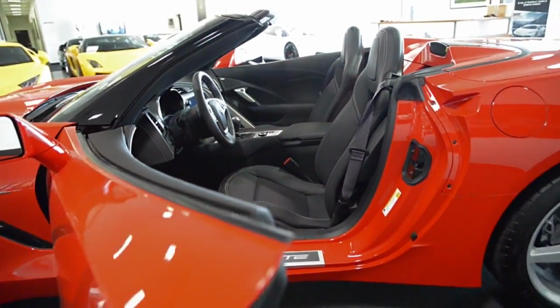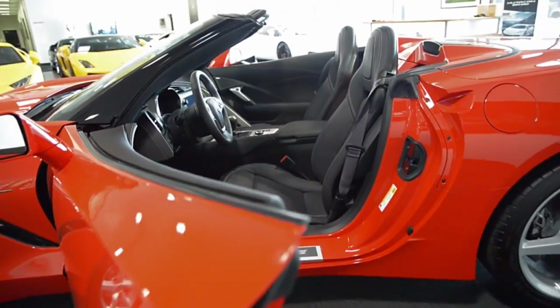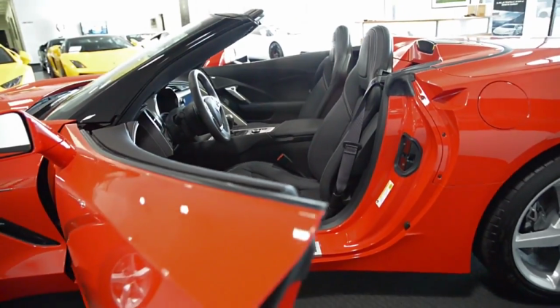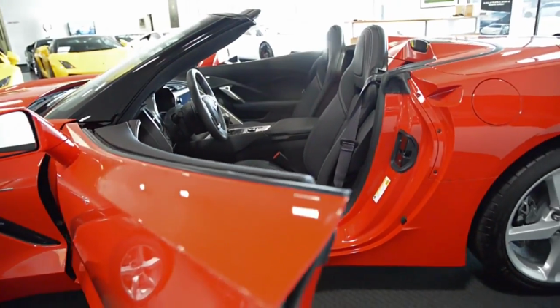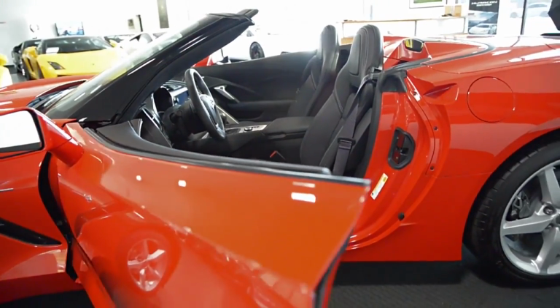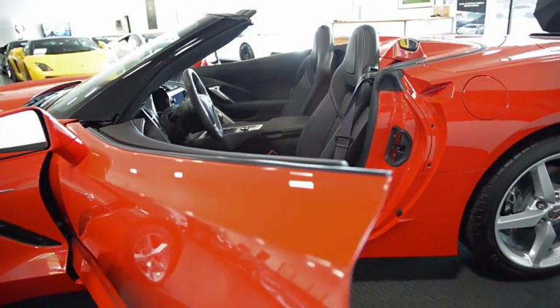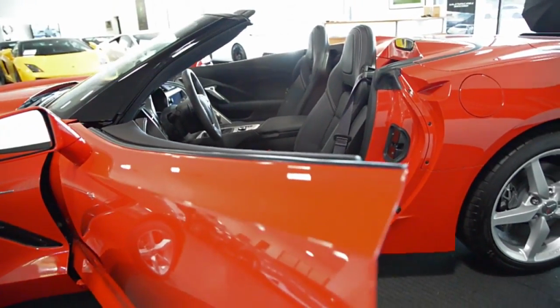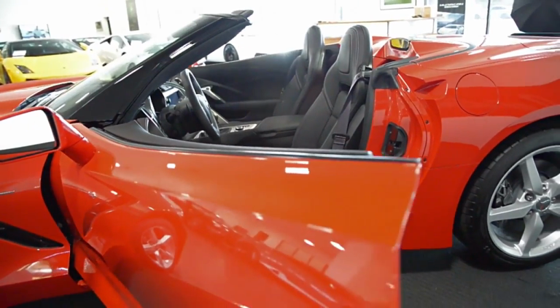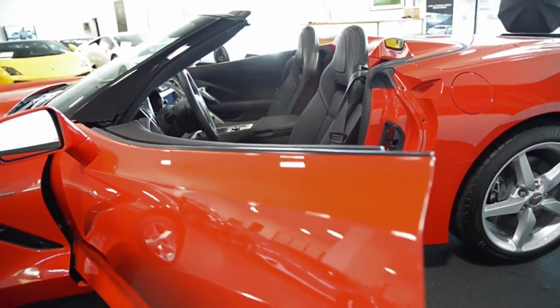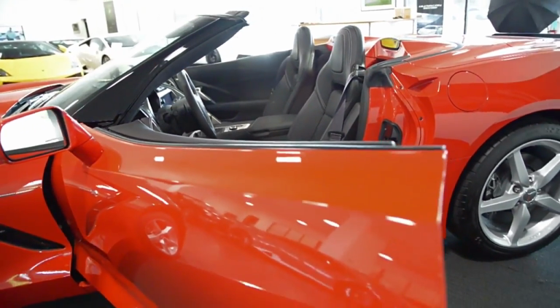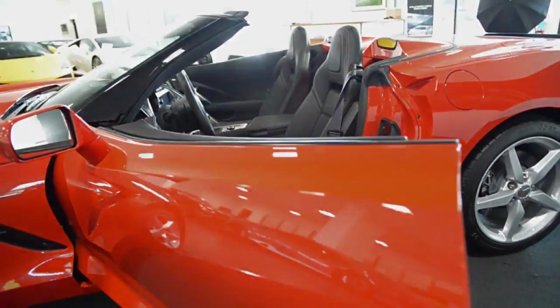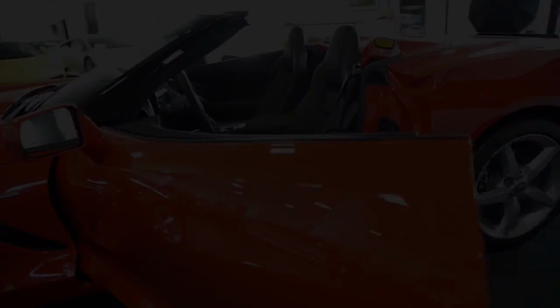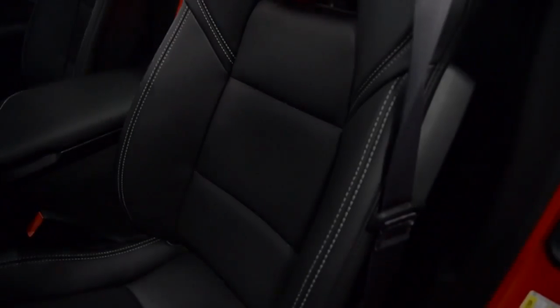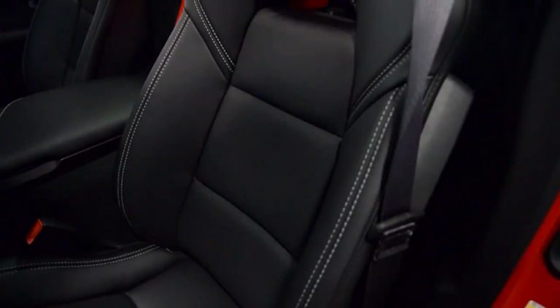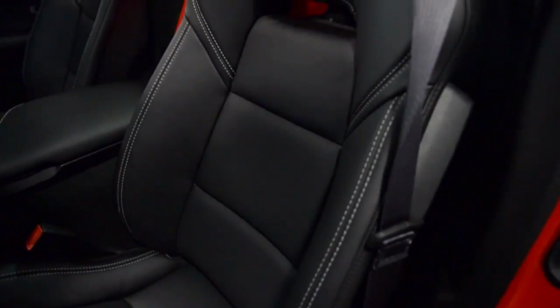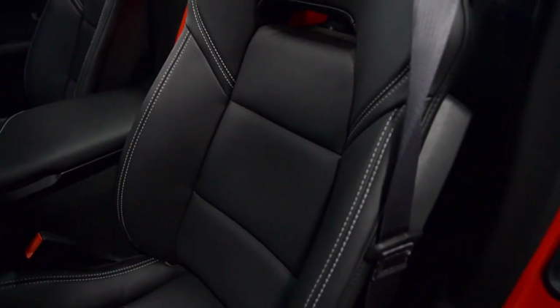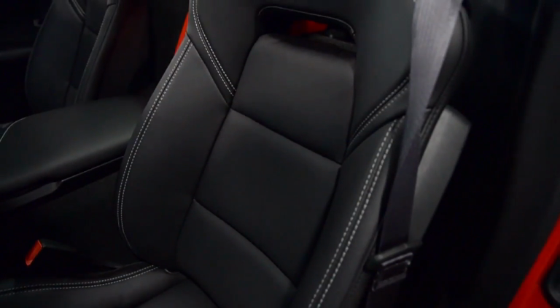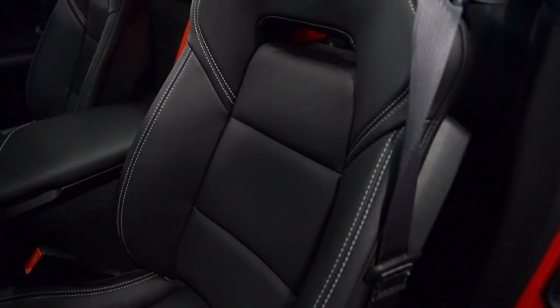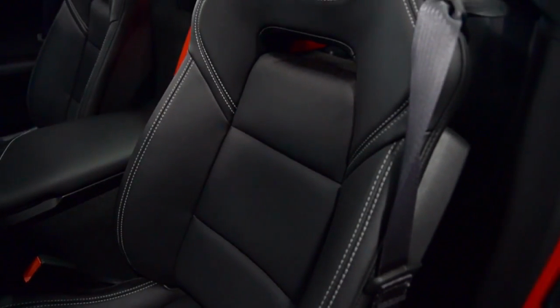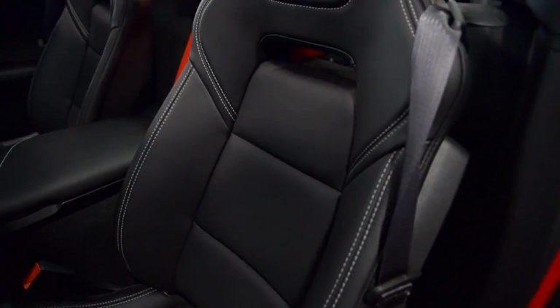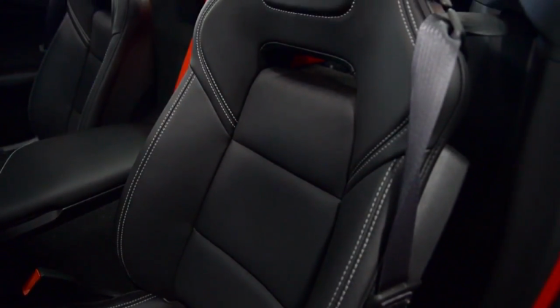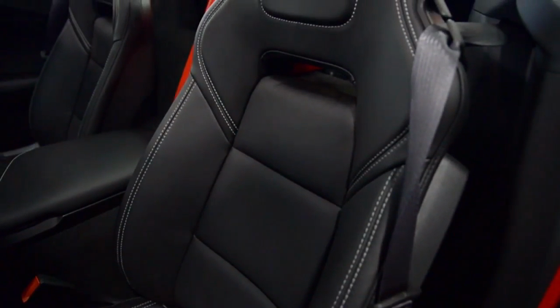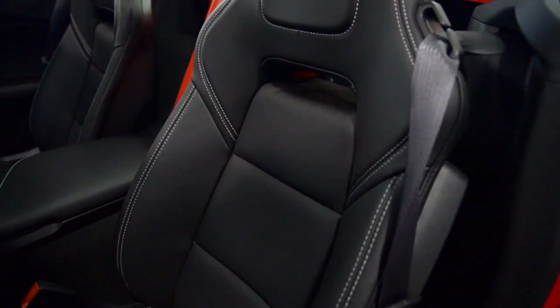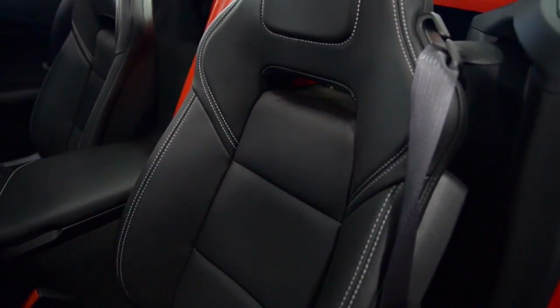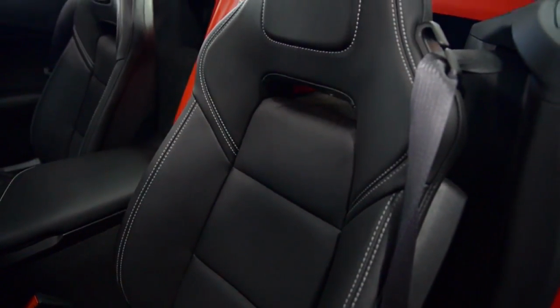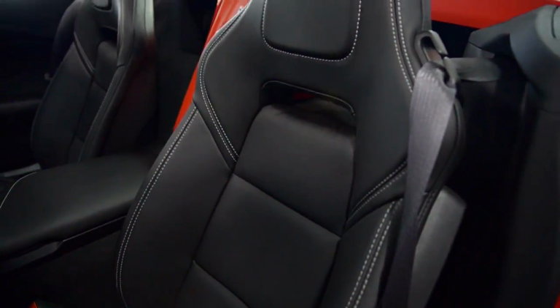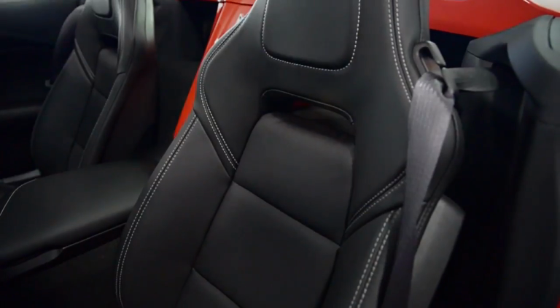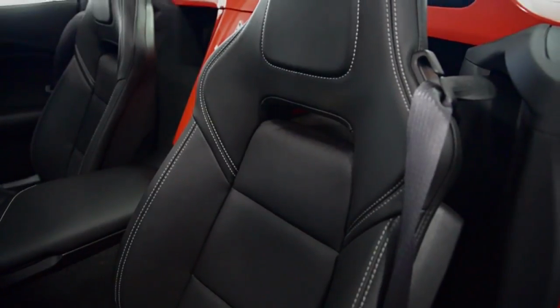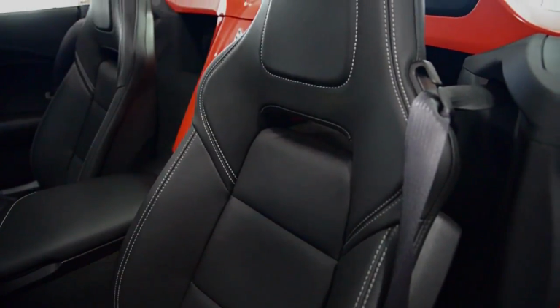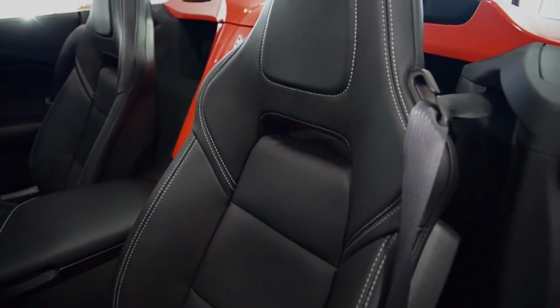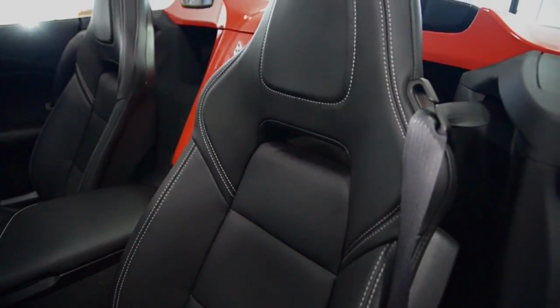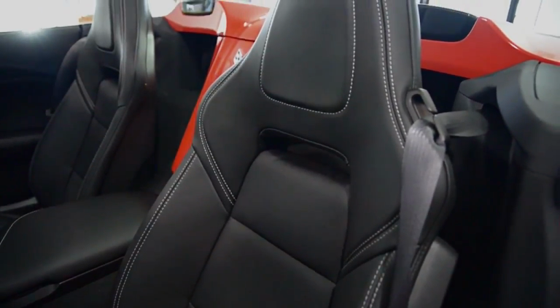This car is finished in a beautiful torch red exterior color, with black leather seats and white contrast stitching throughout.